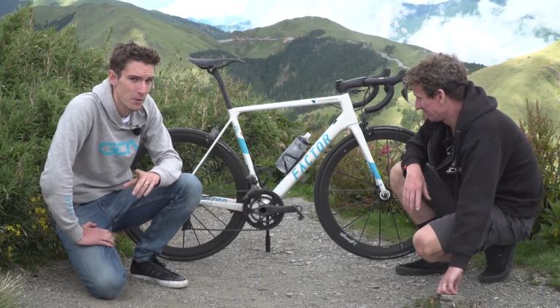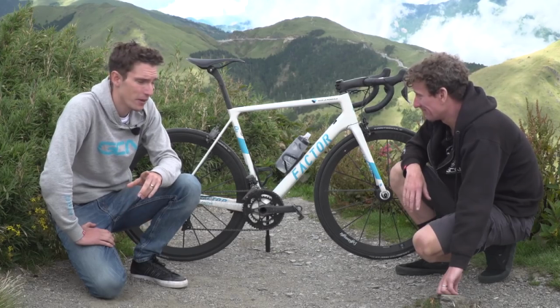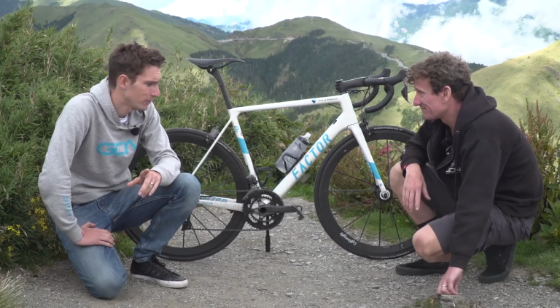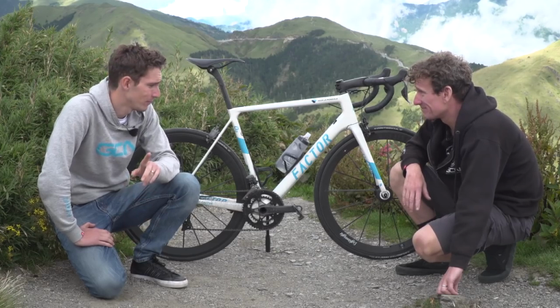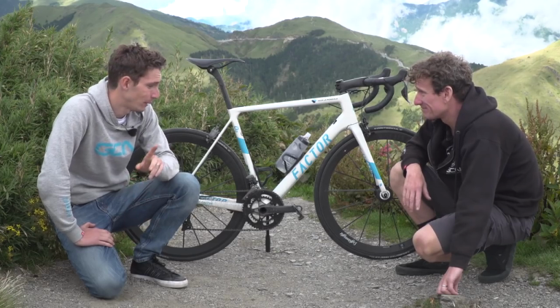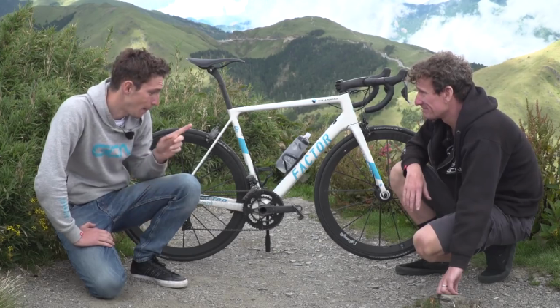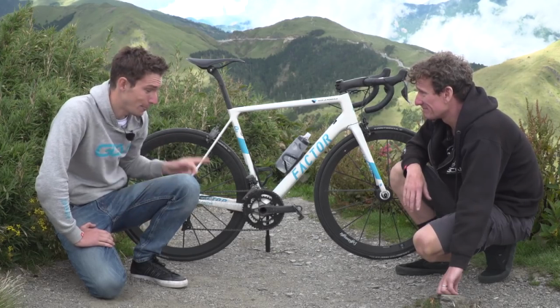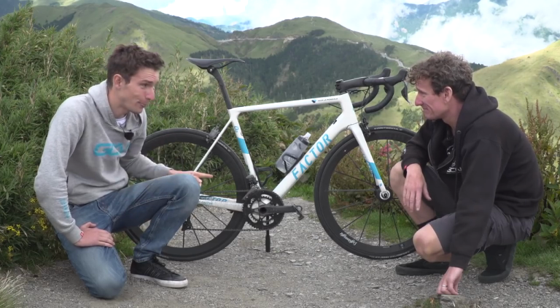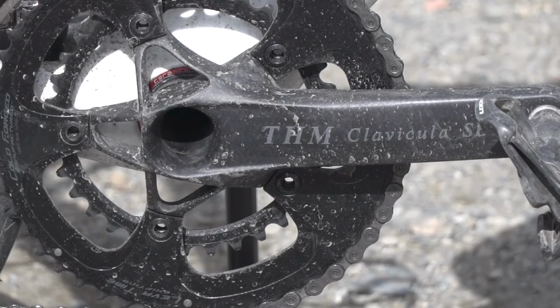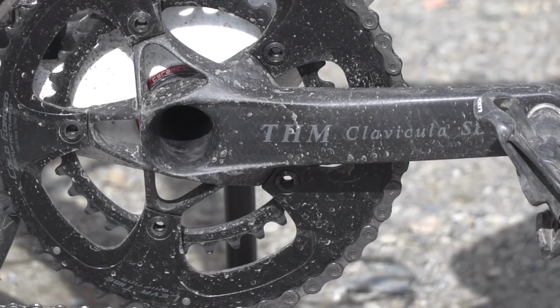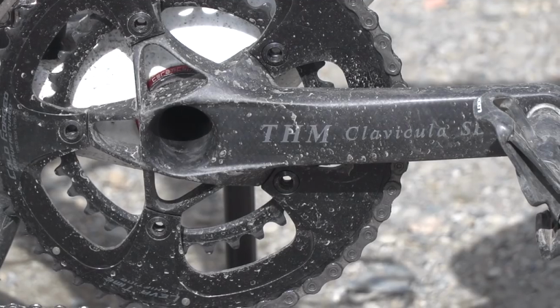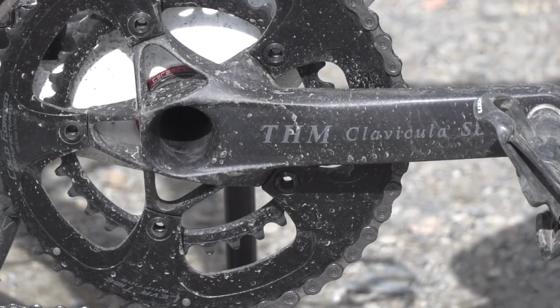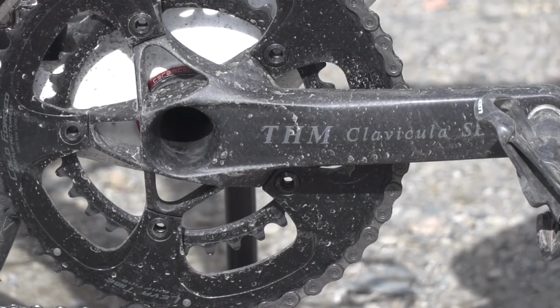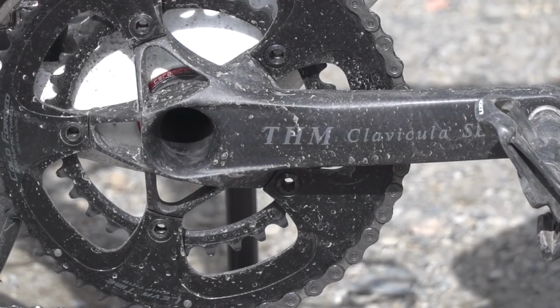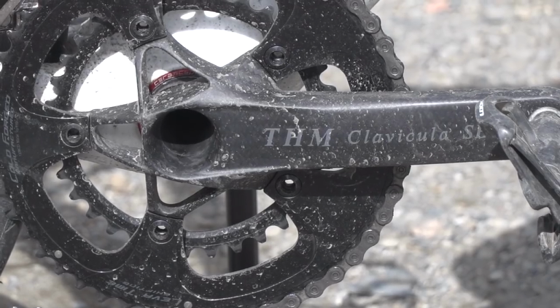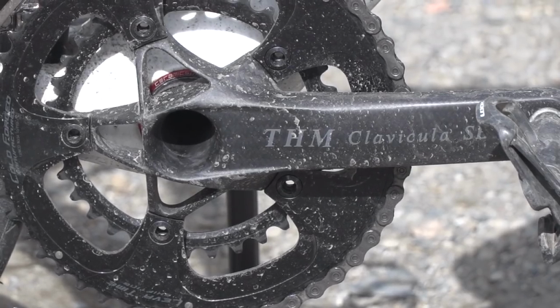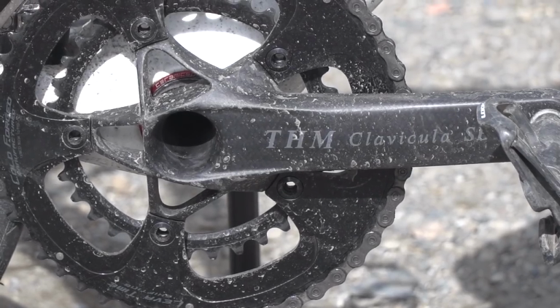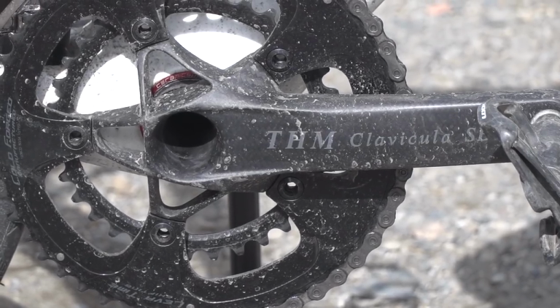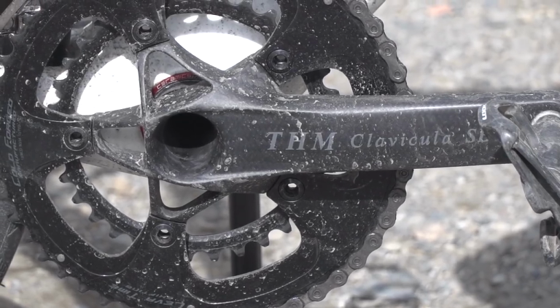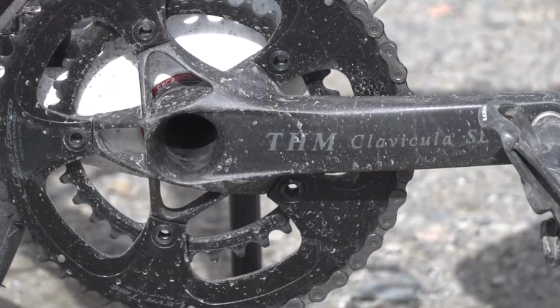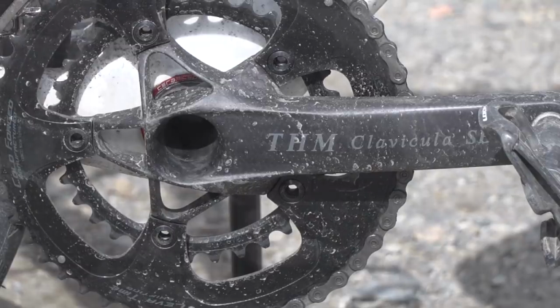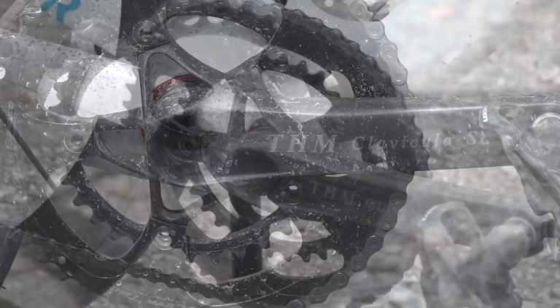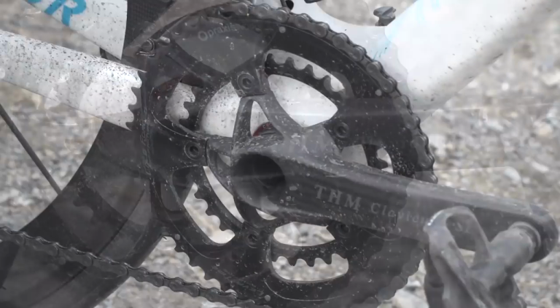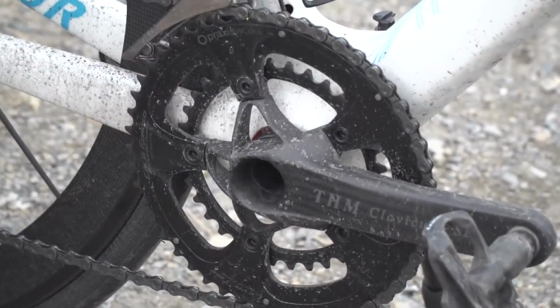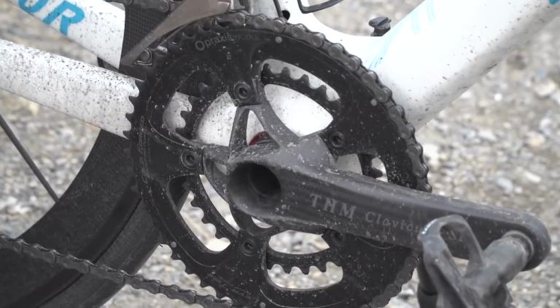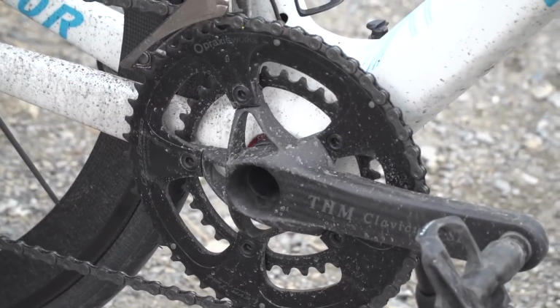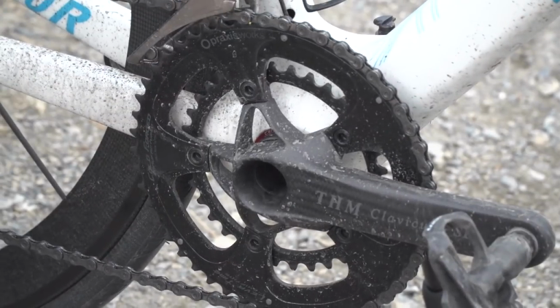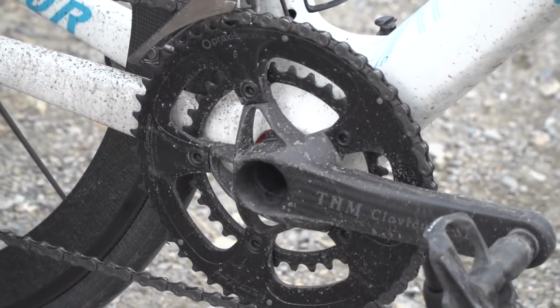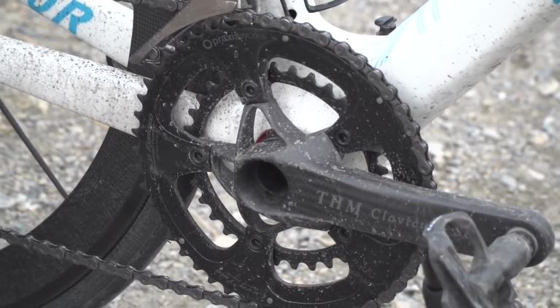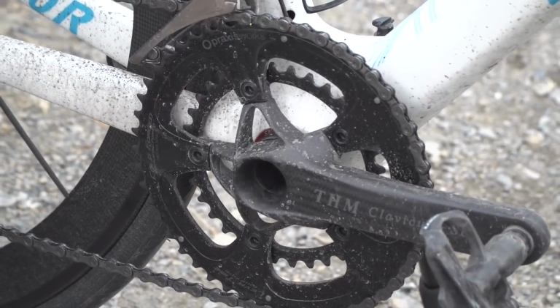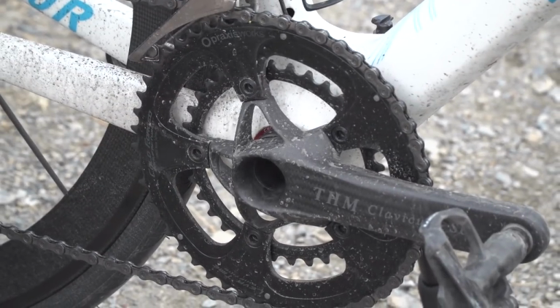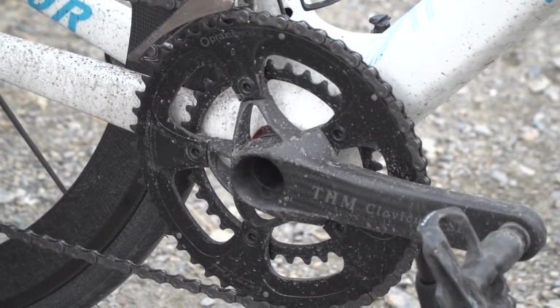They look super nice, don't they? Even spattered with mud.